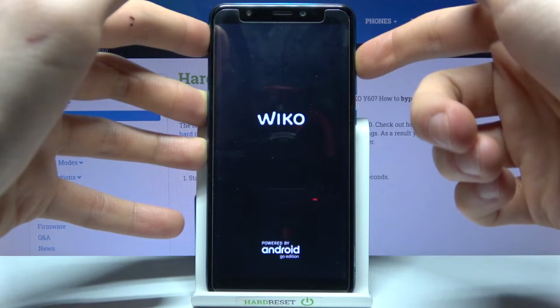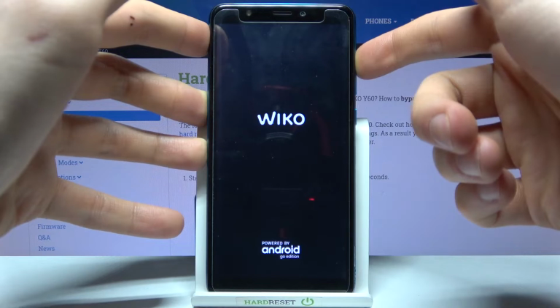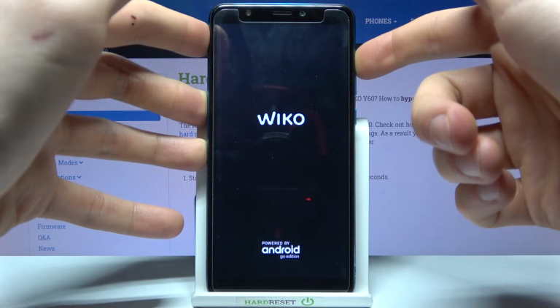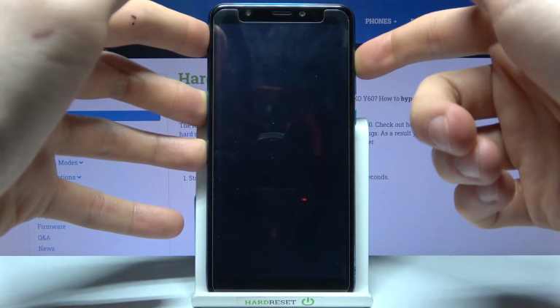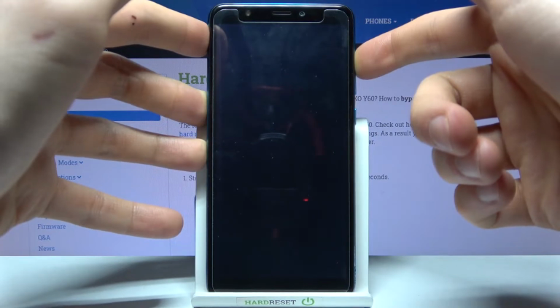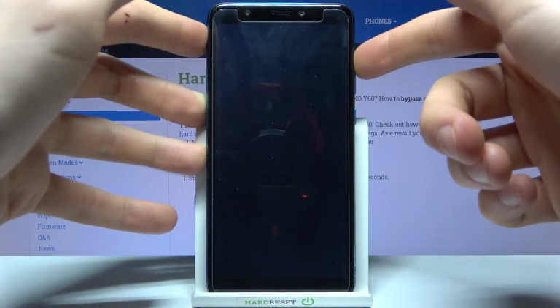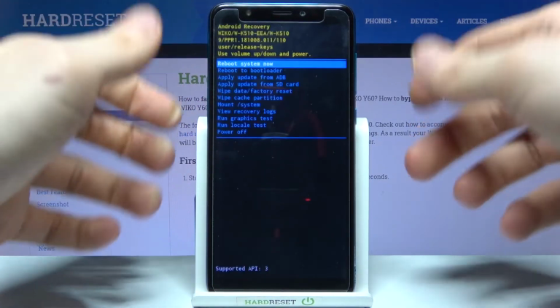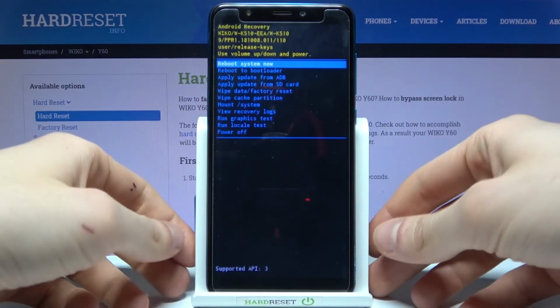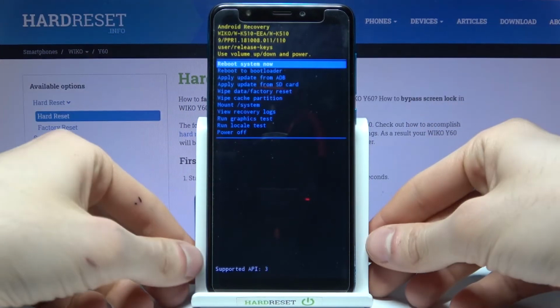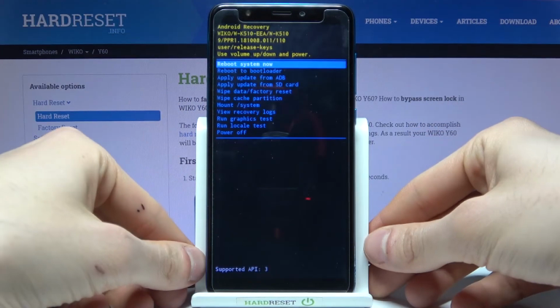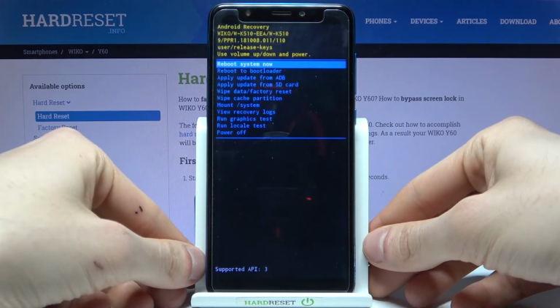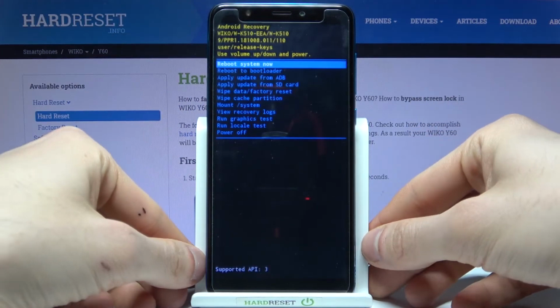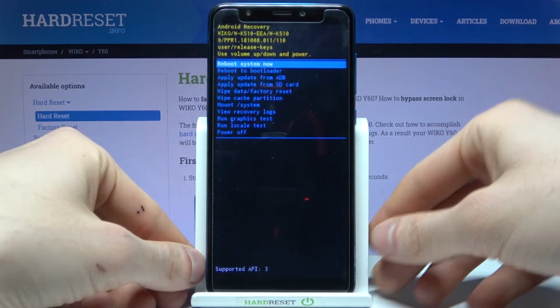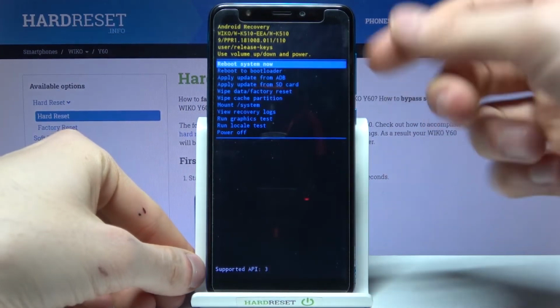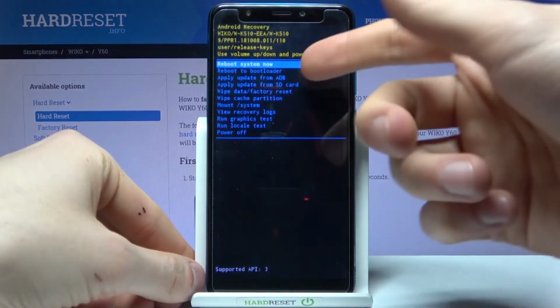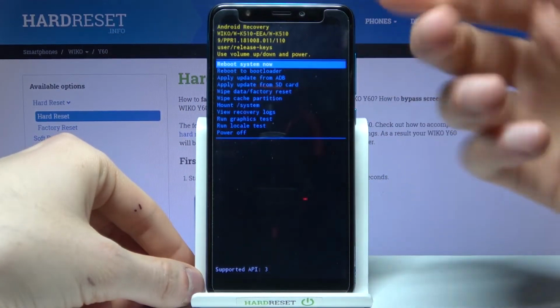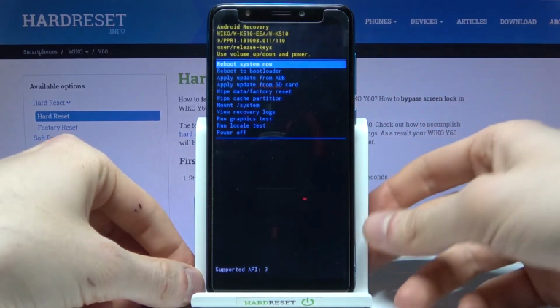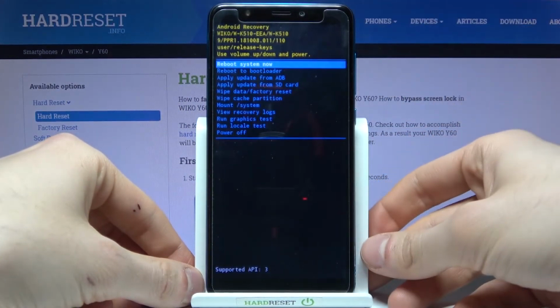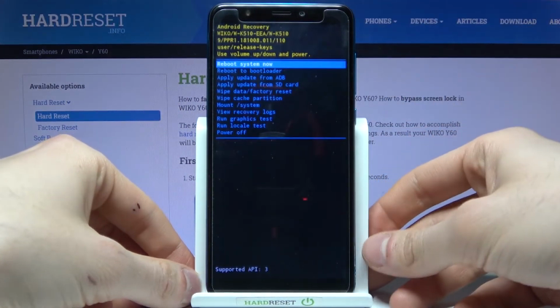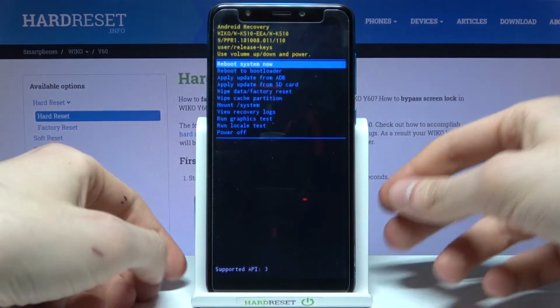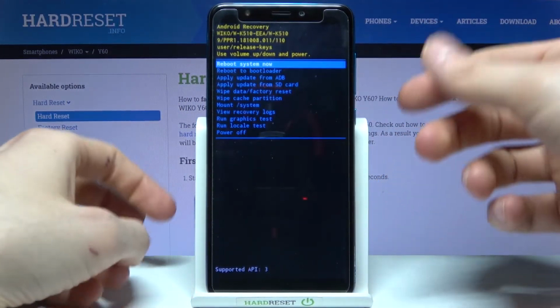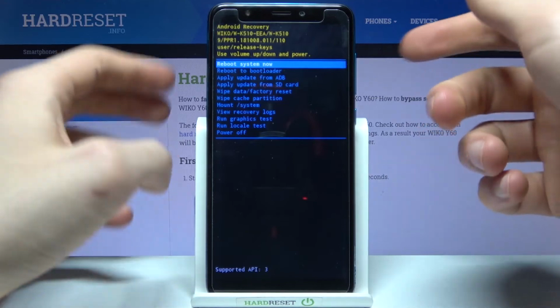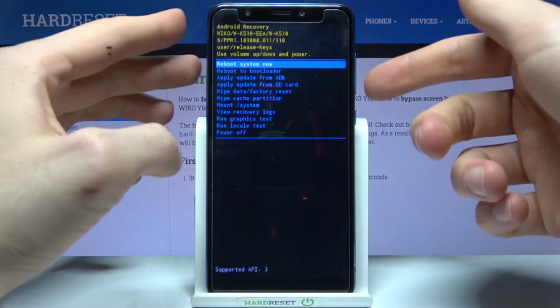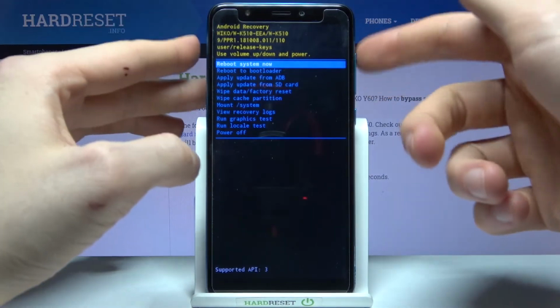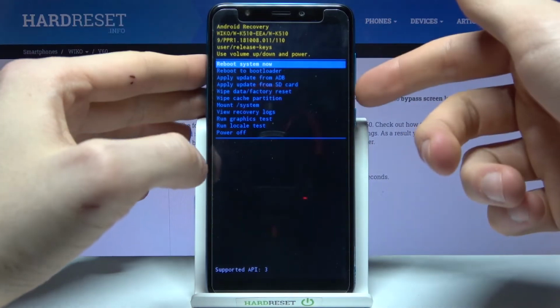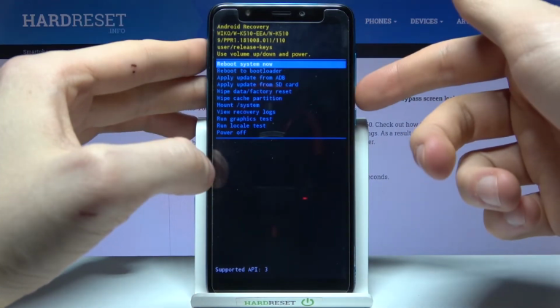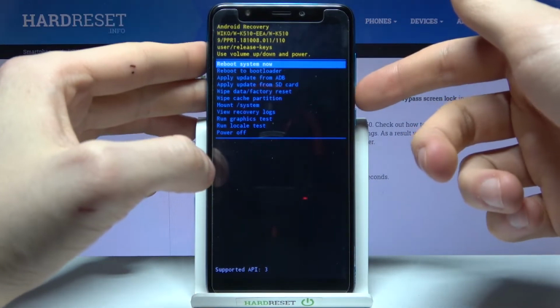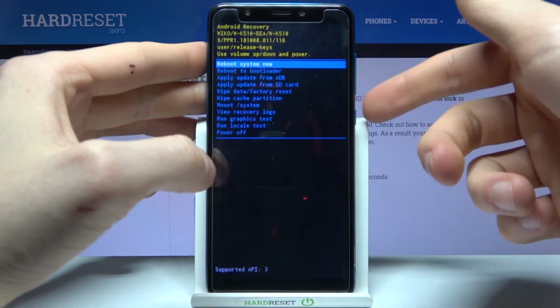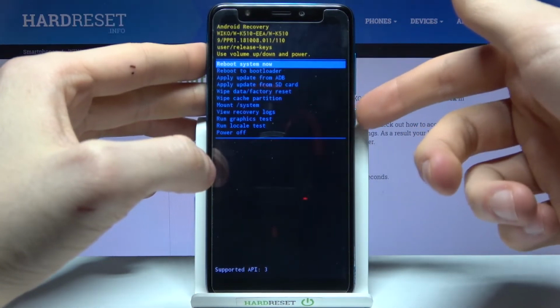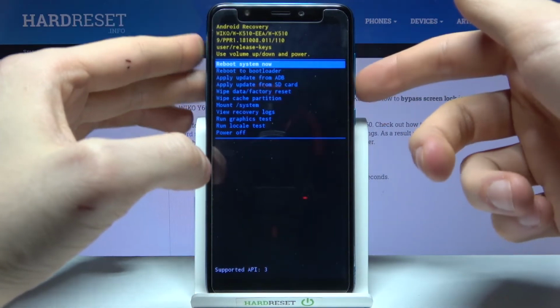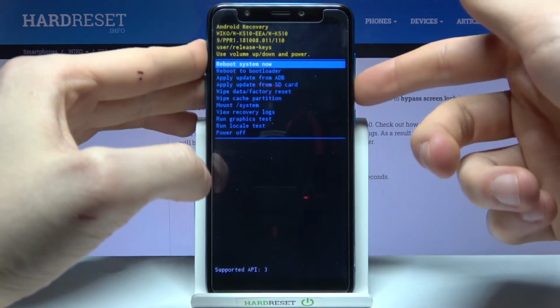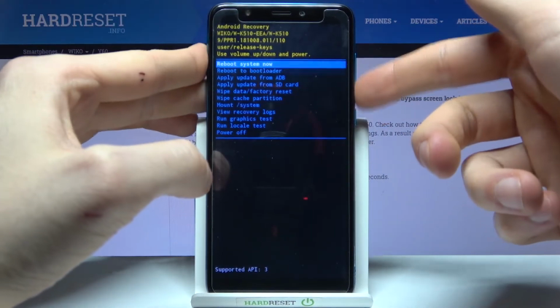In the following menu you have to select the second option, reboot system now, using the volume keys to navigate and the power key to select.